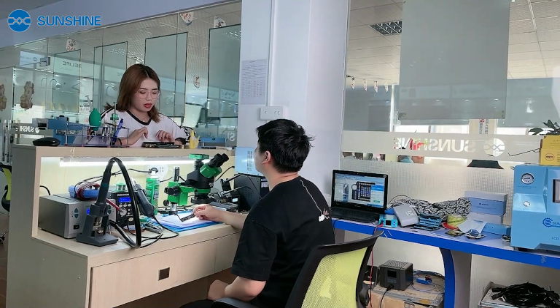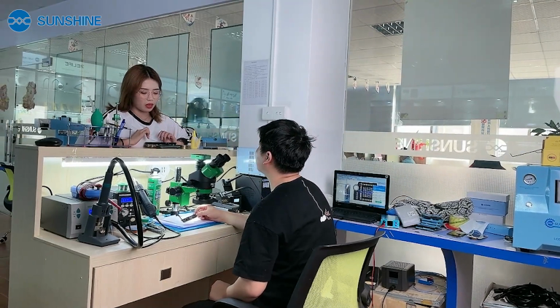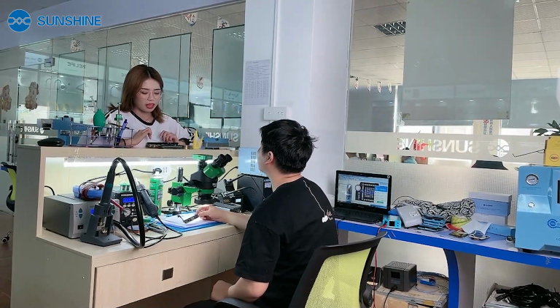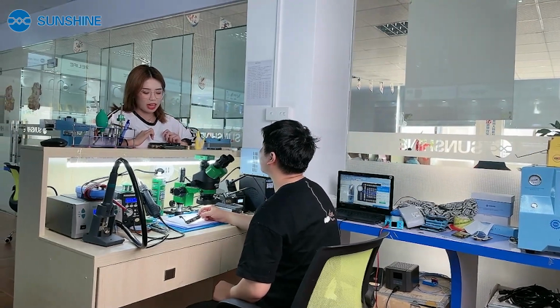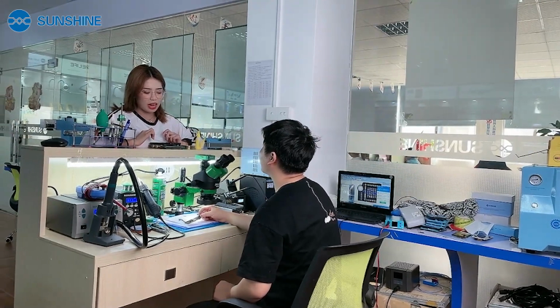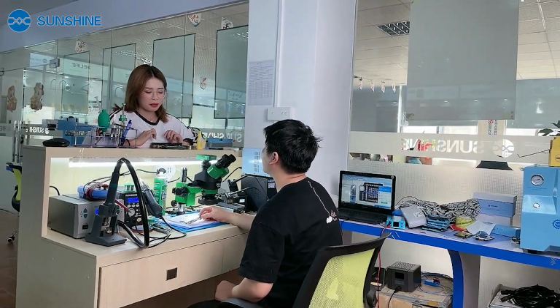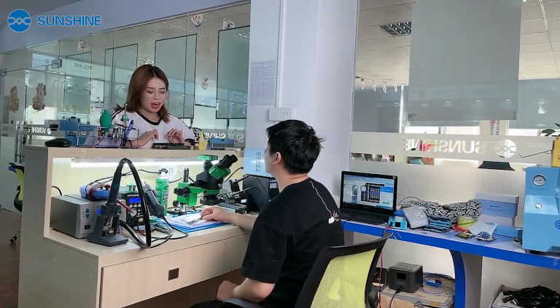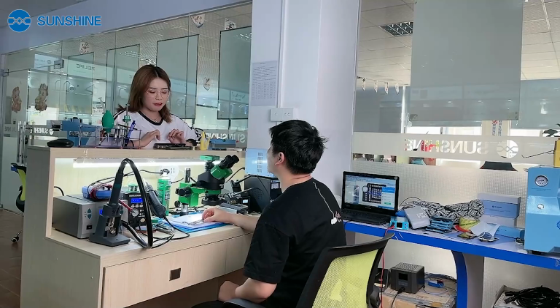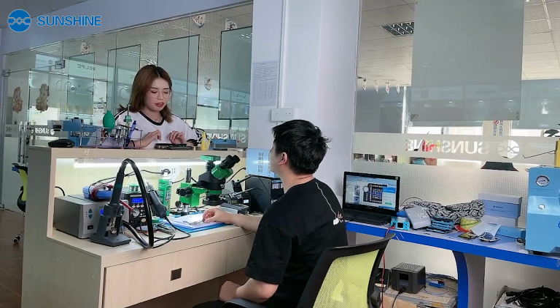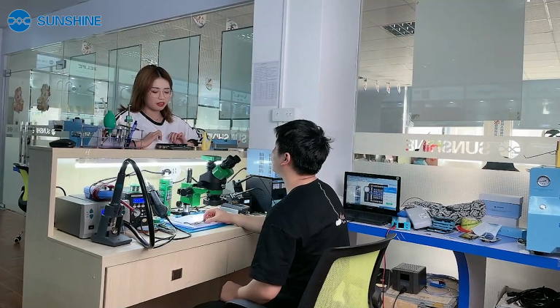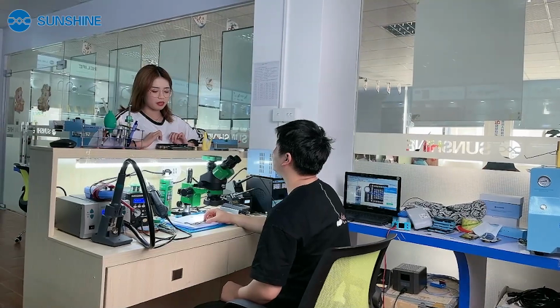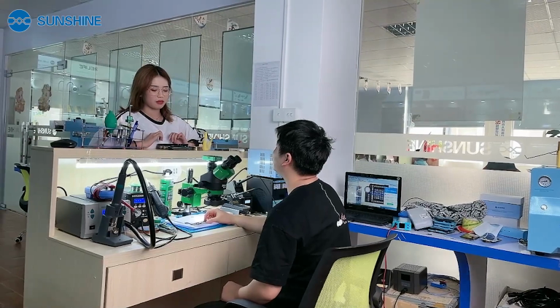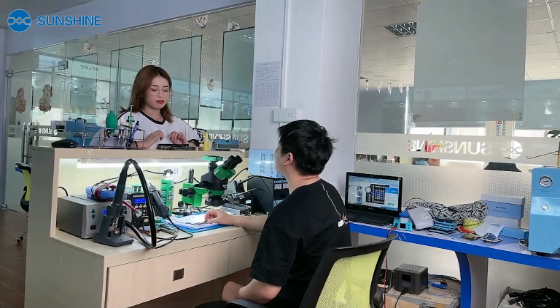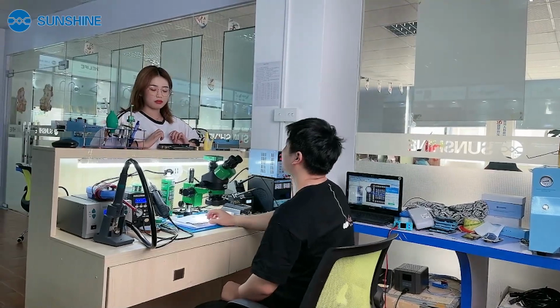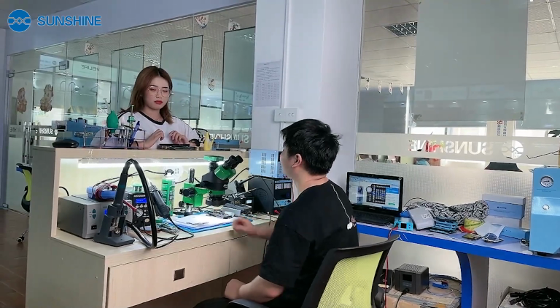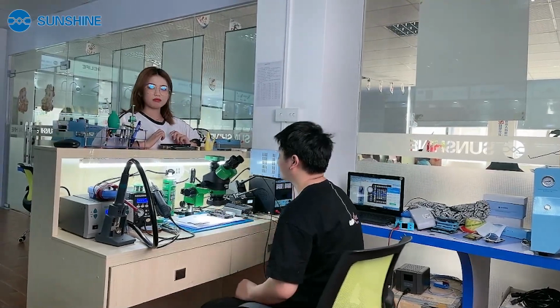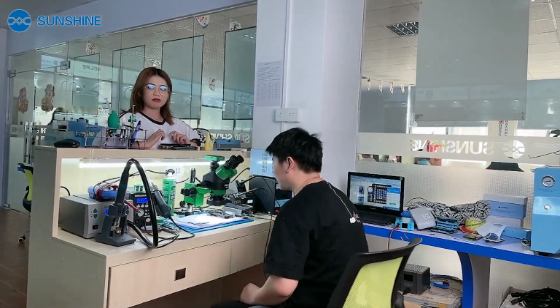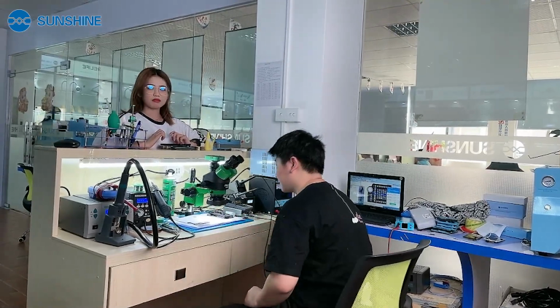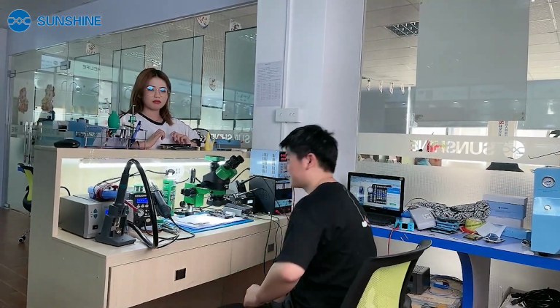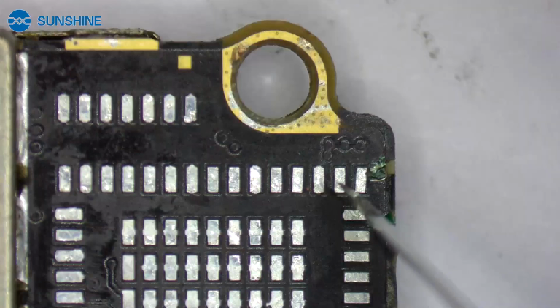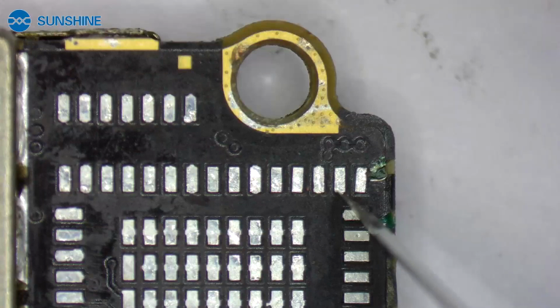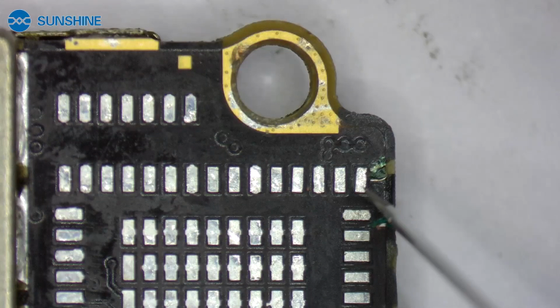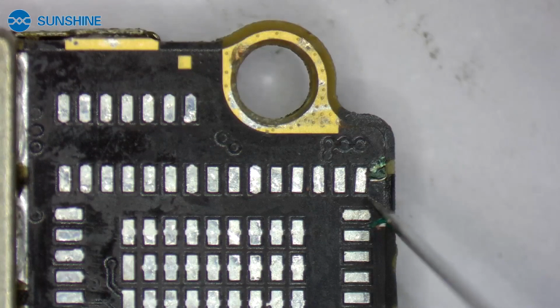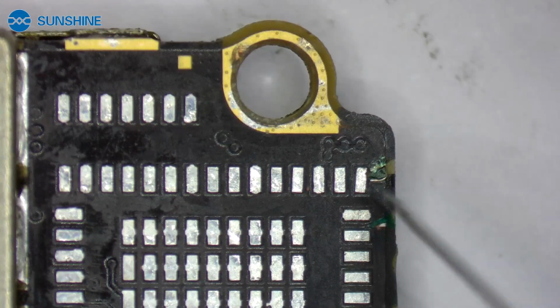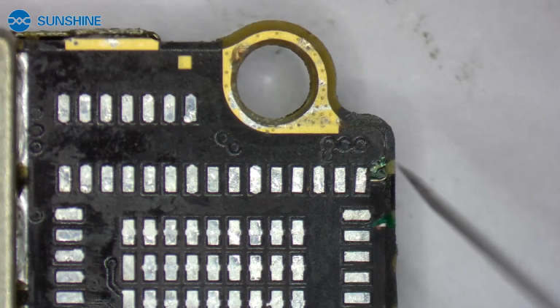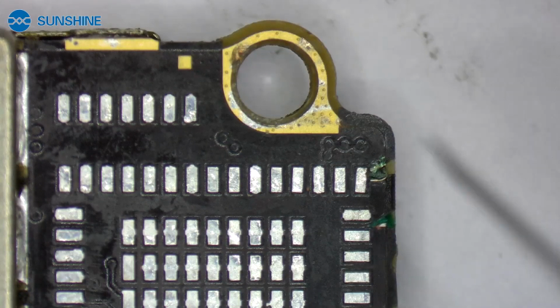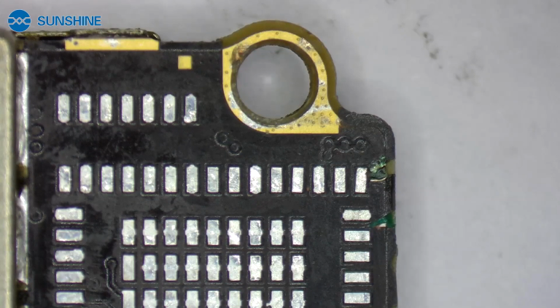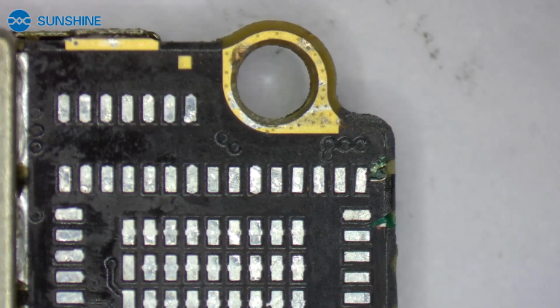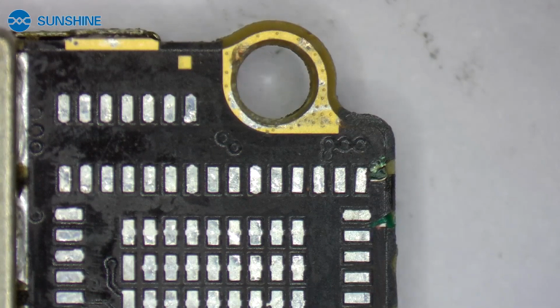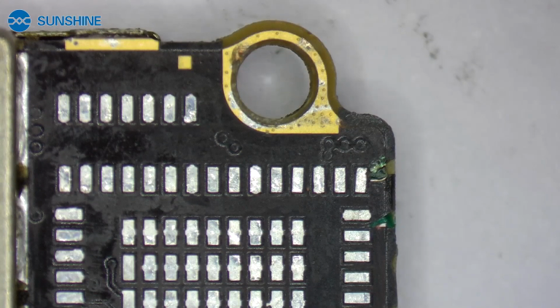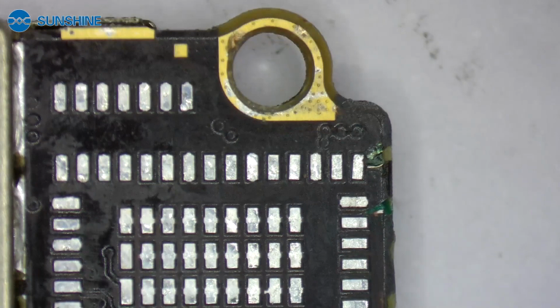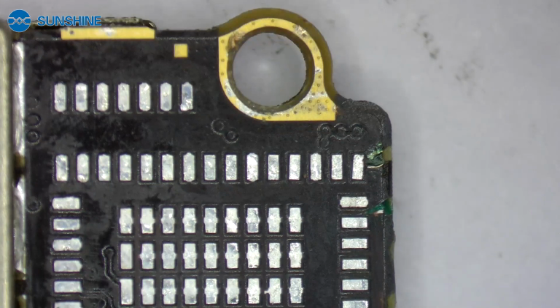Ok, let me help you. First, let me check the motherboard.